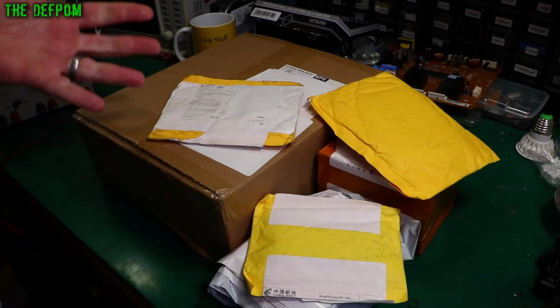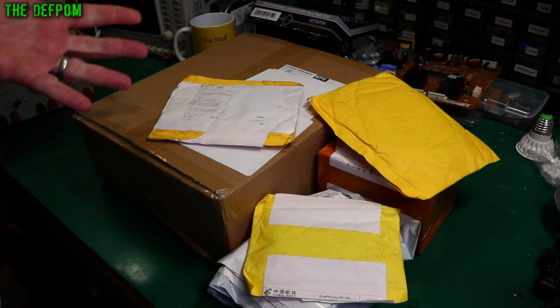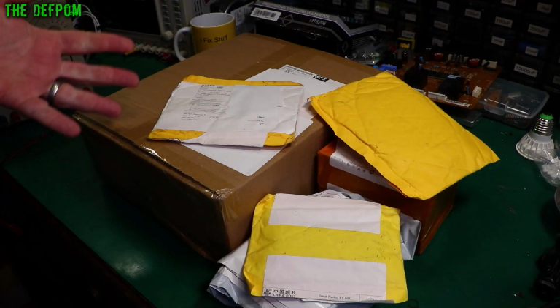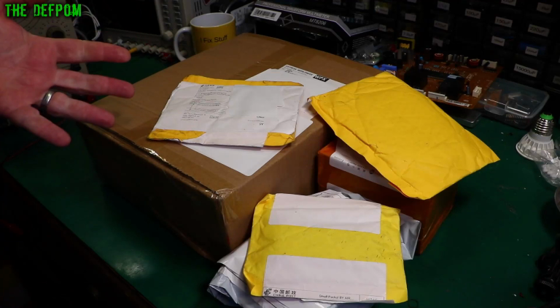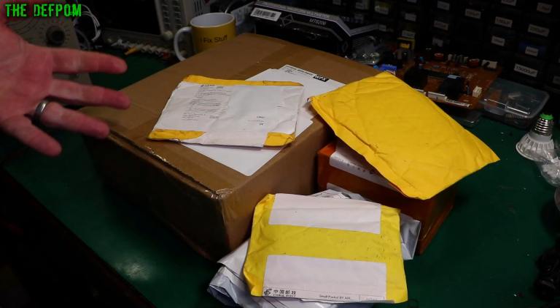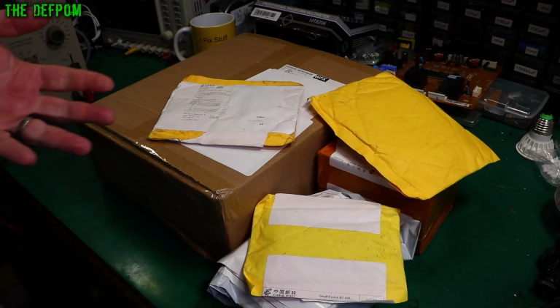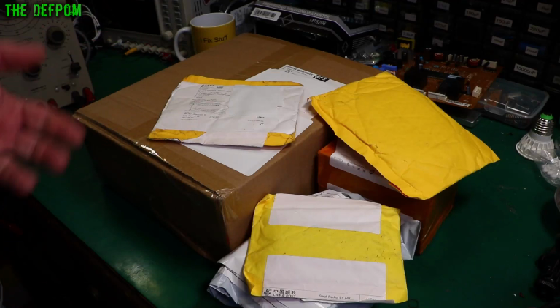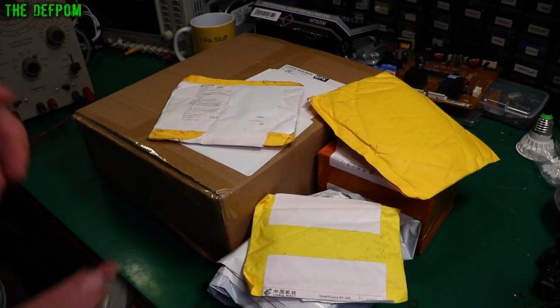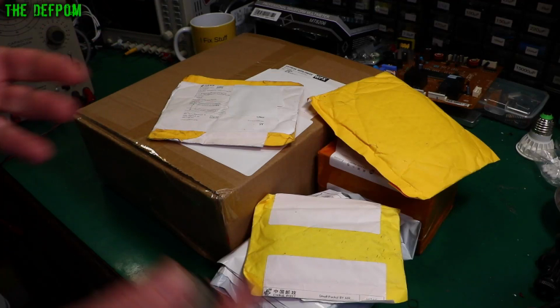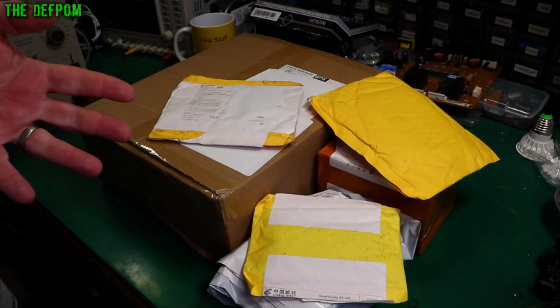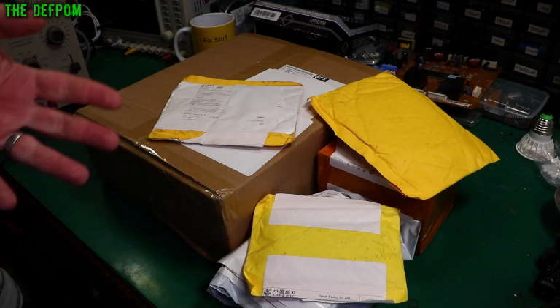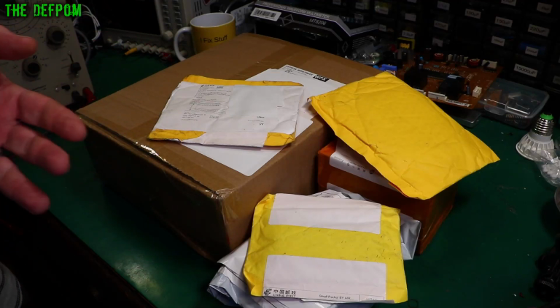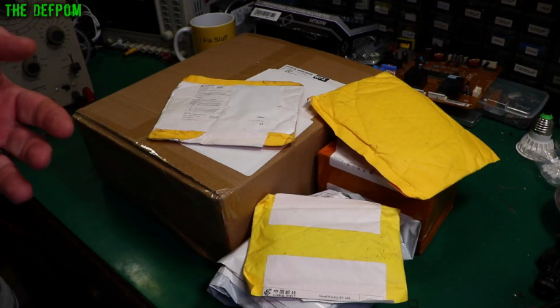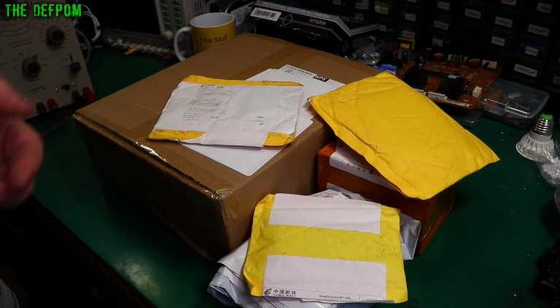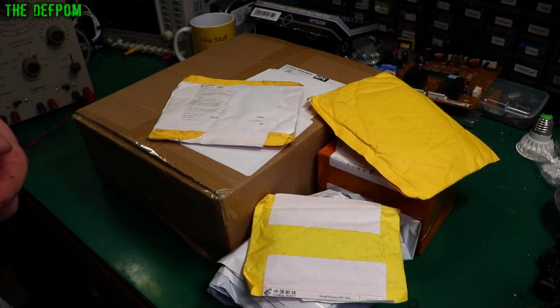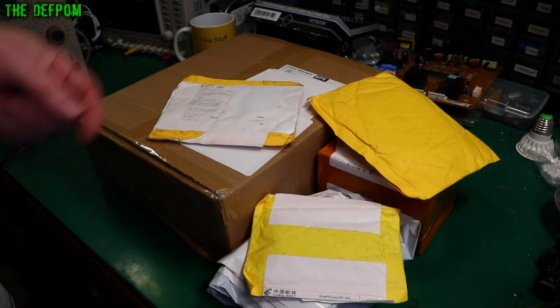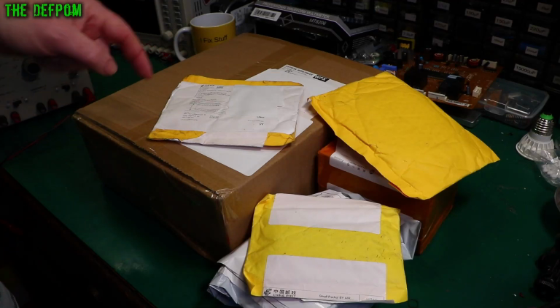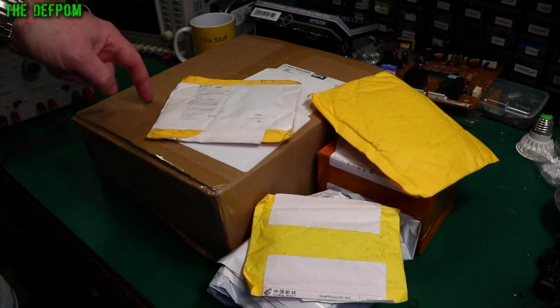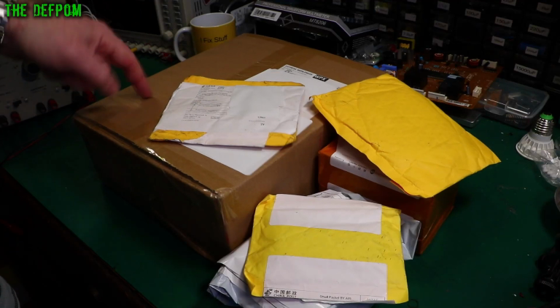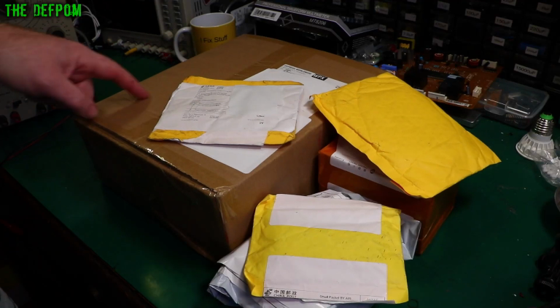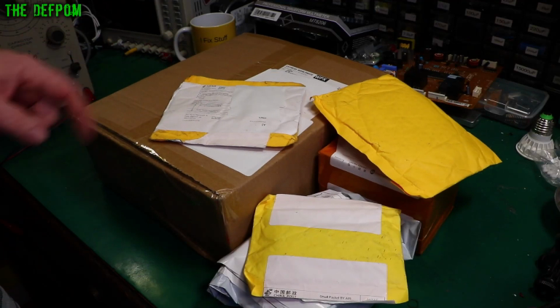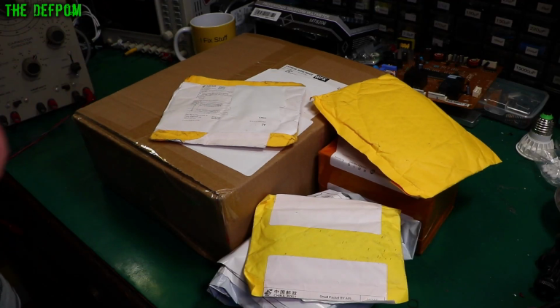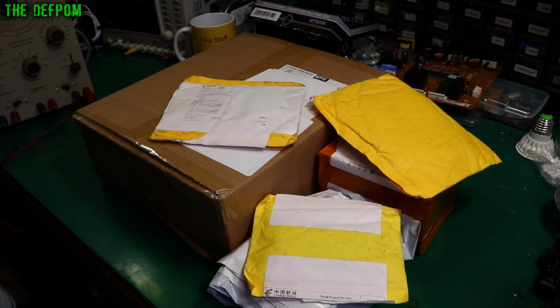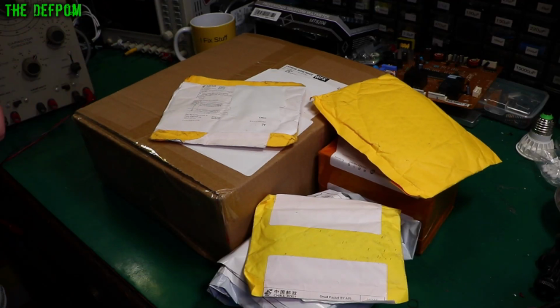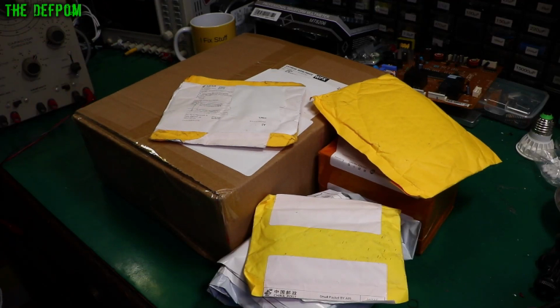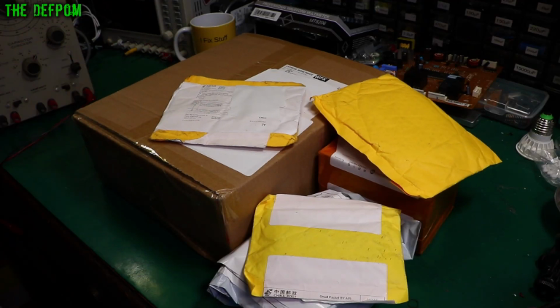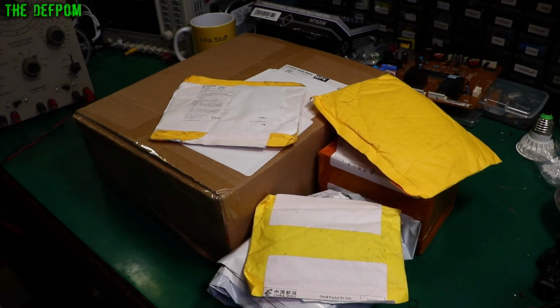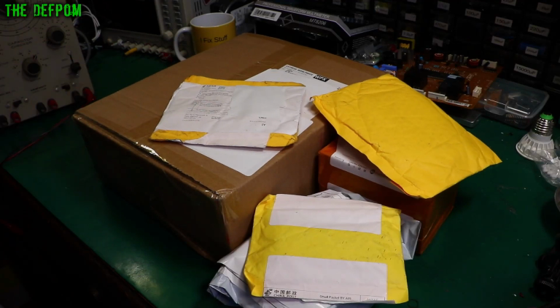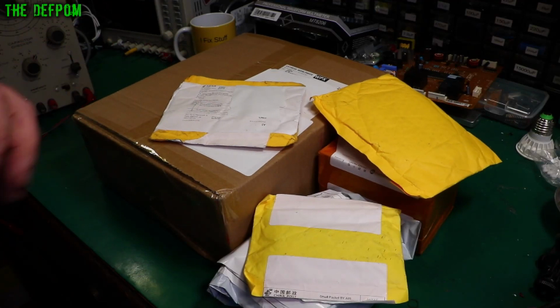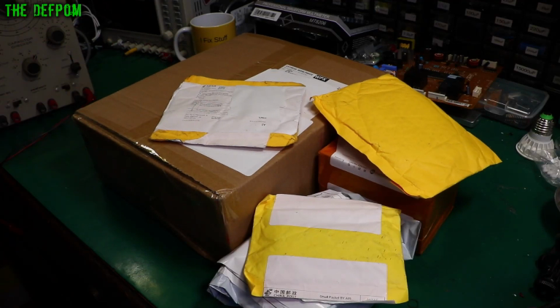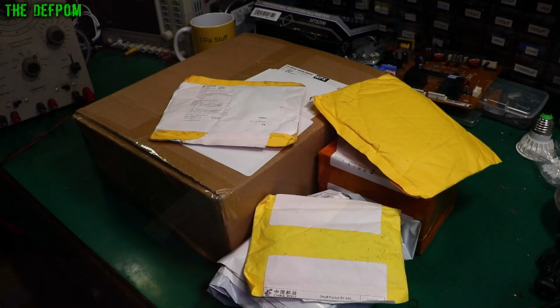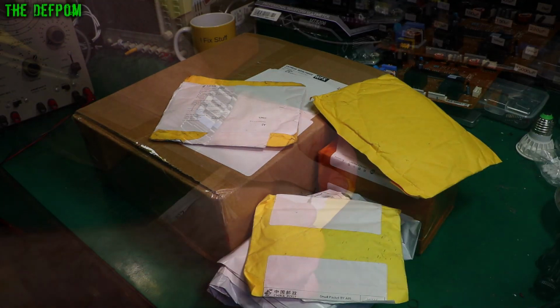Mailbag time. Got a few interesting things here. This is a project I want to build — we'll get on to that.